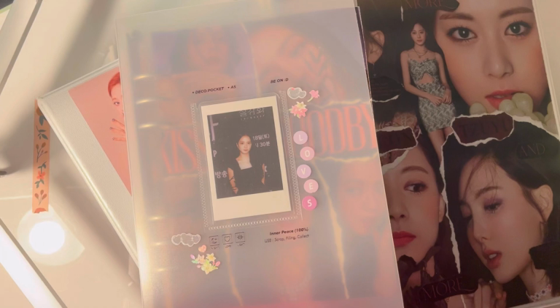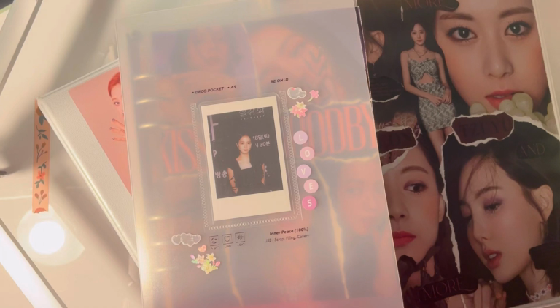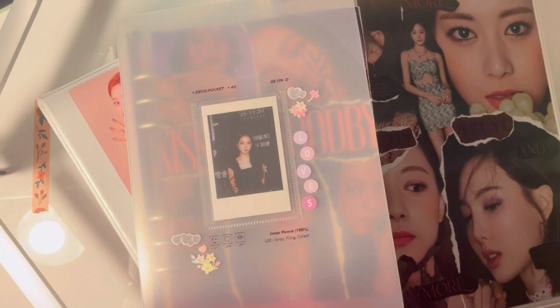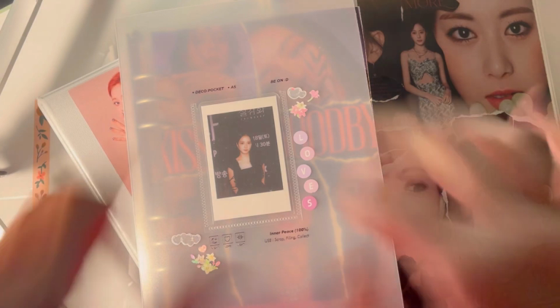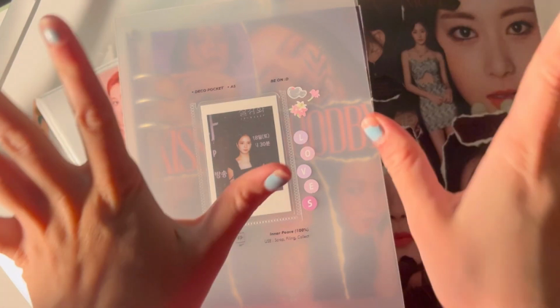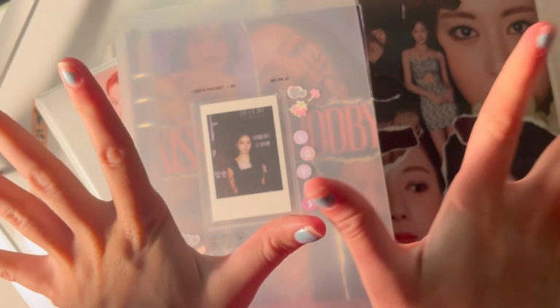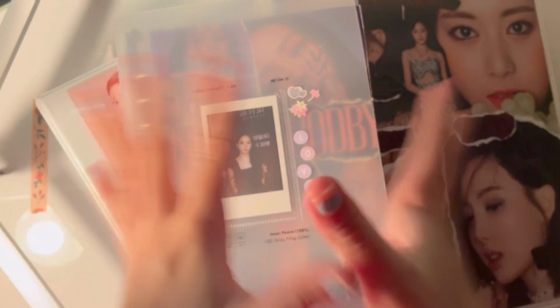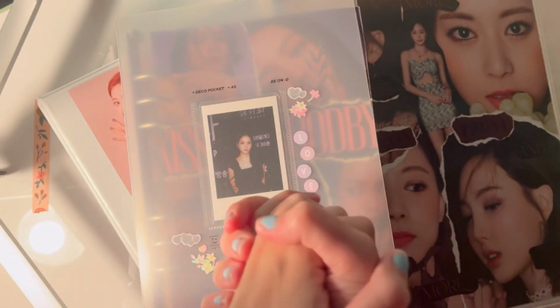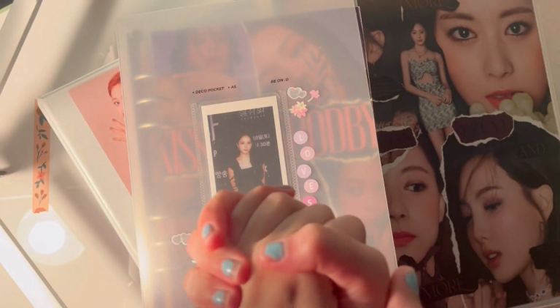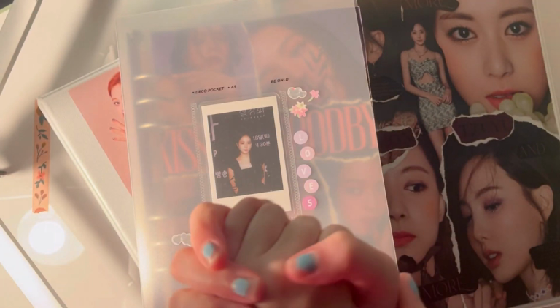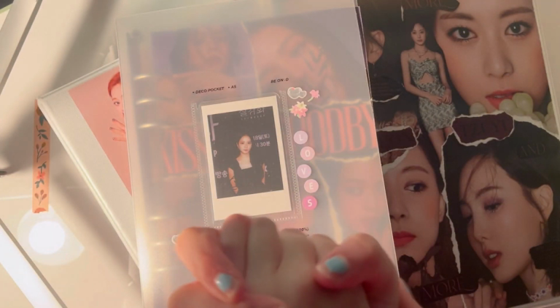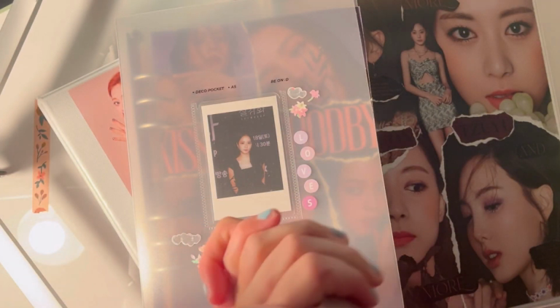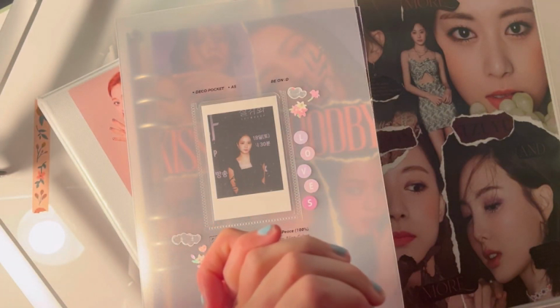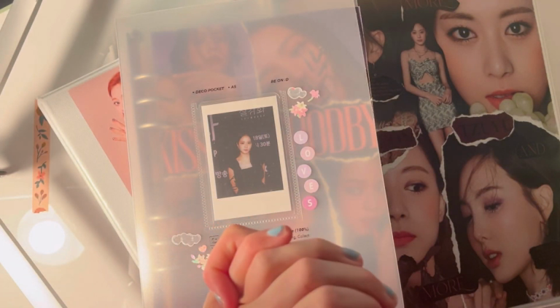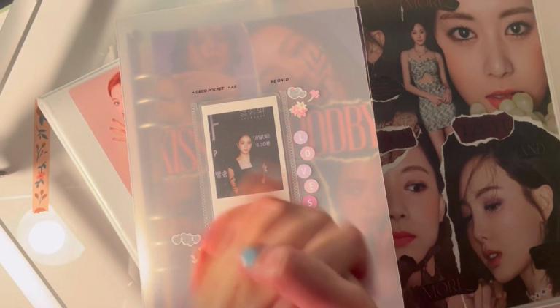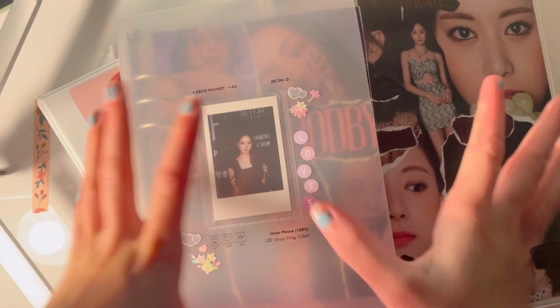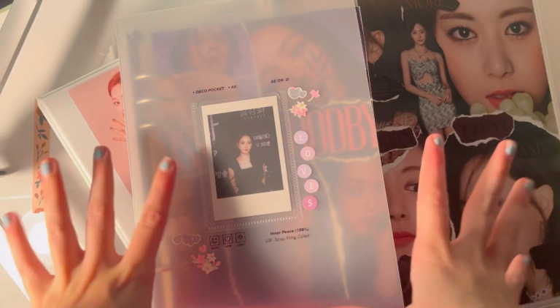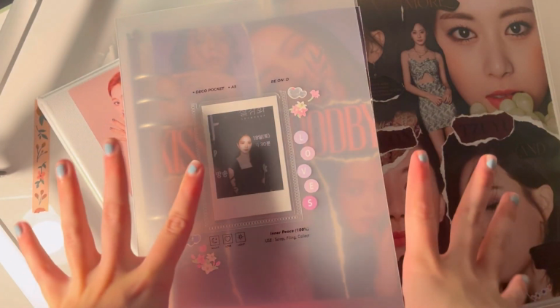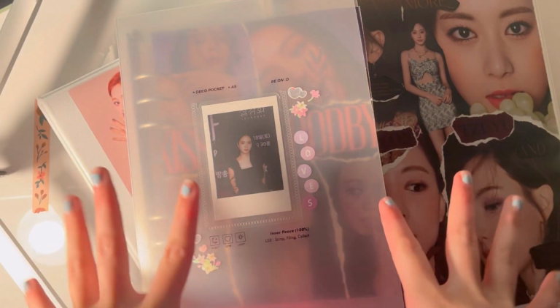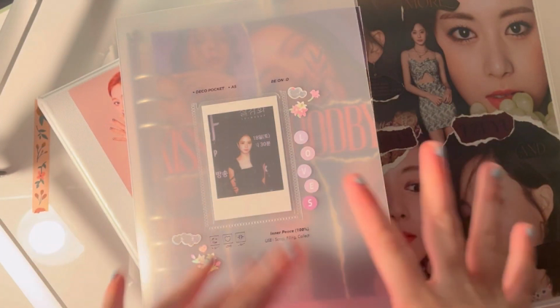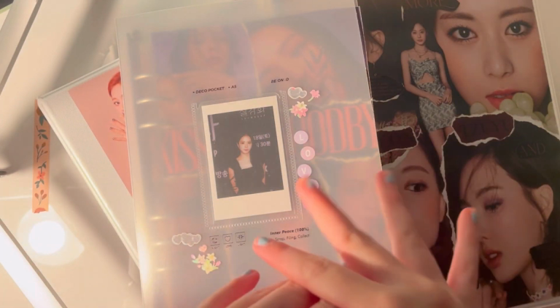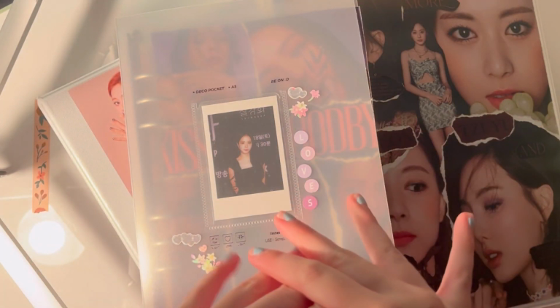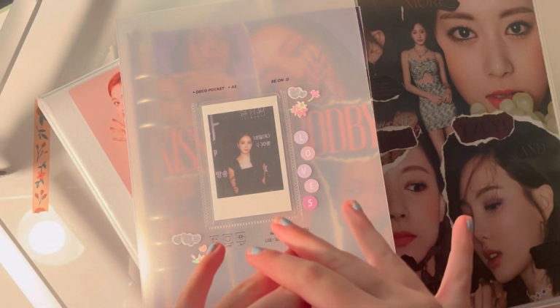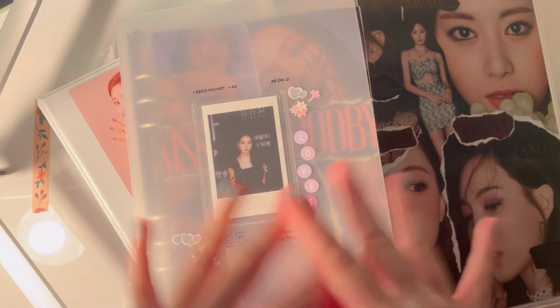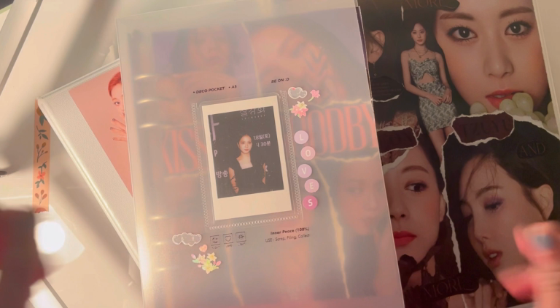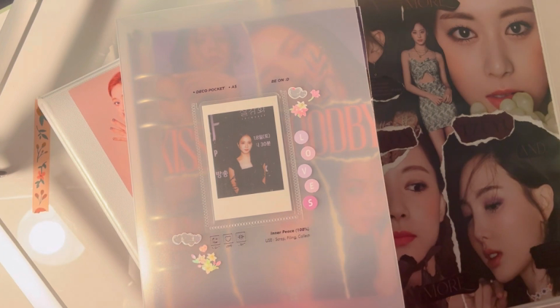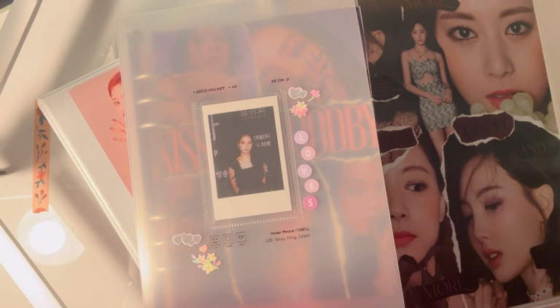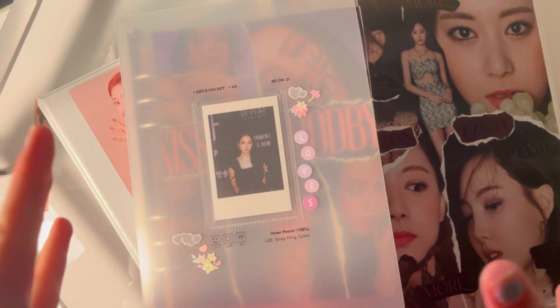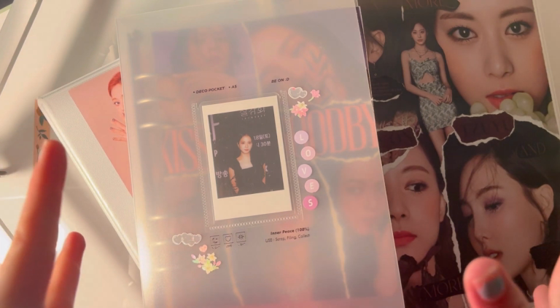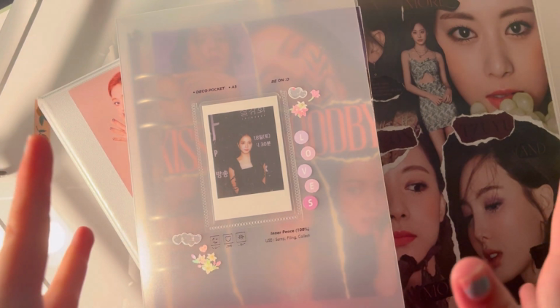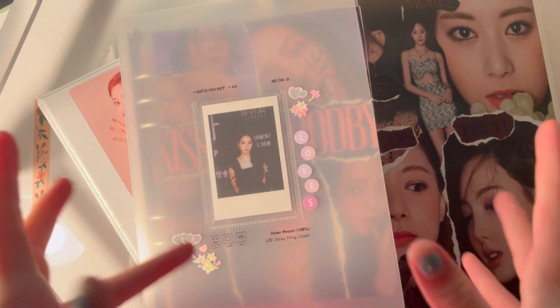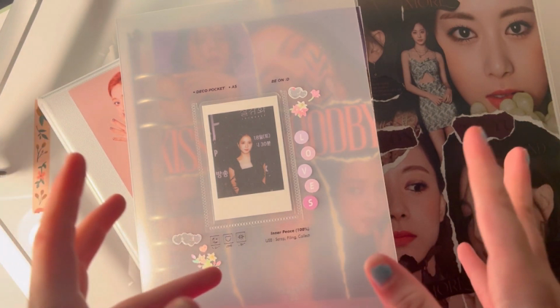Hi everyone, welcome back to my channel. Today I'm going to be doing a storing photocard video.